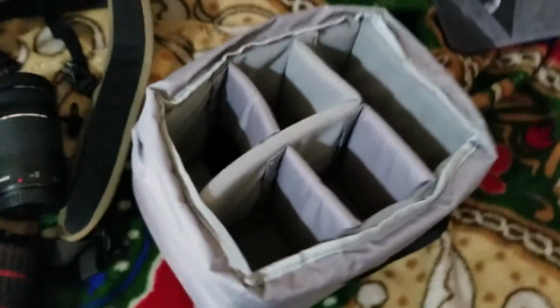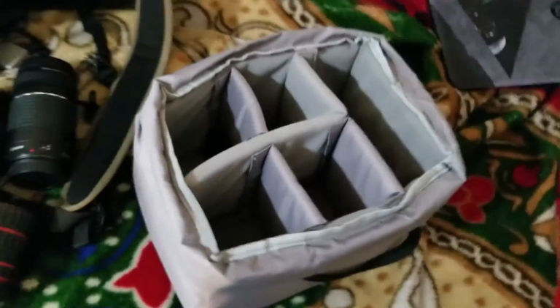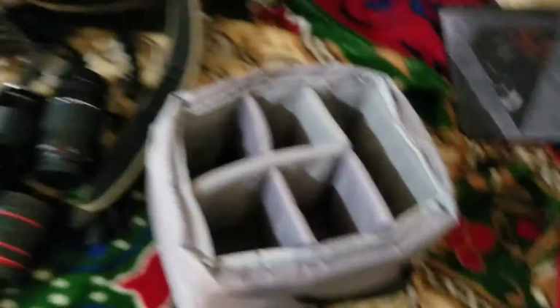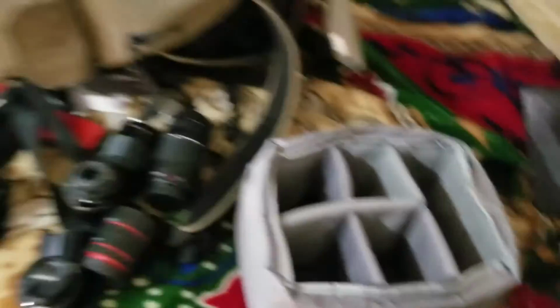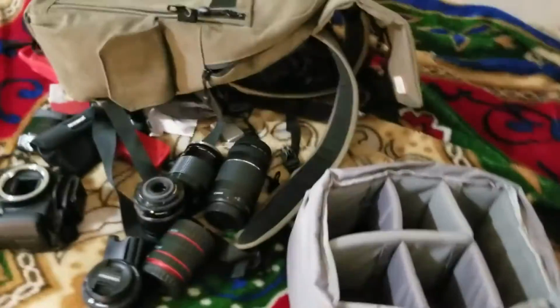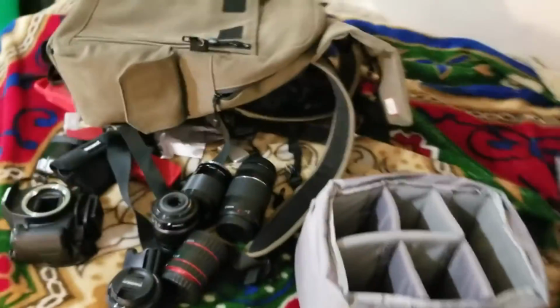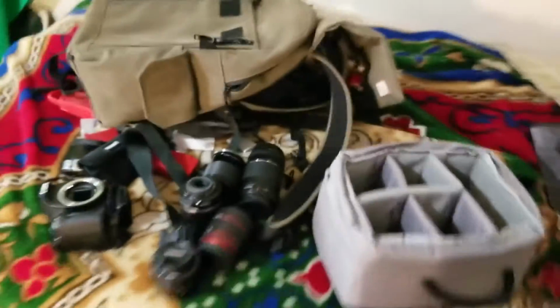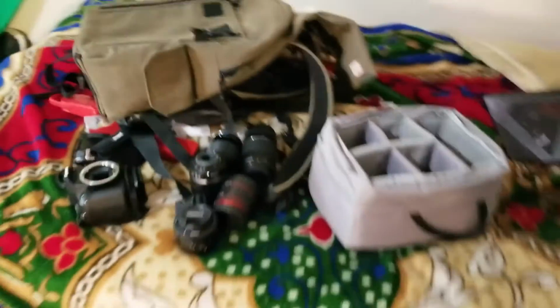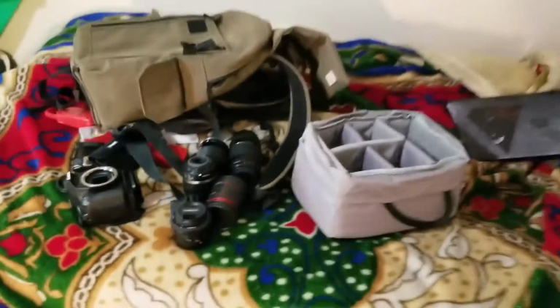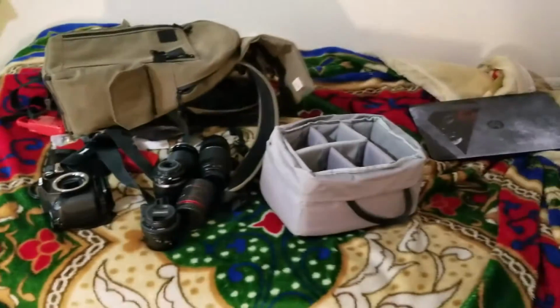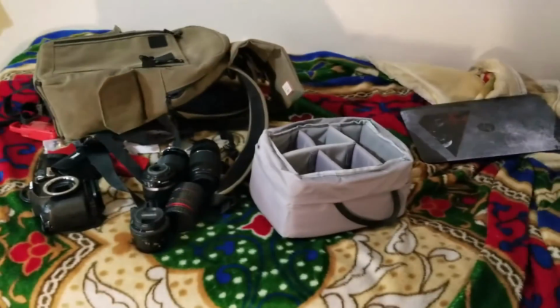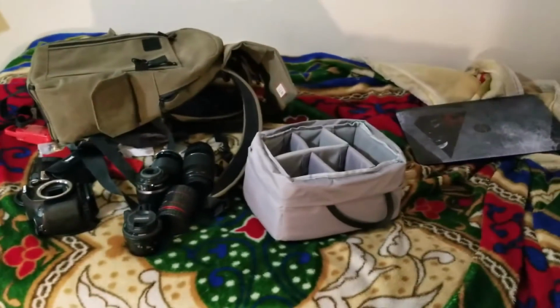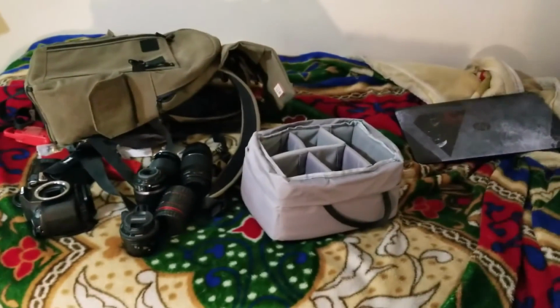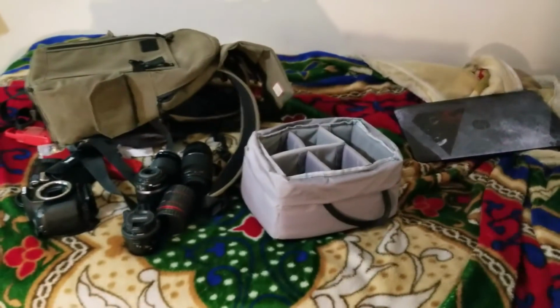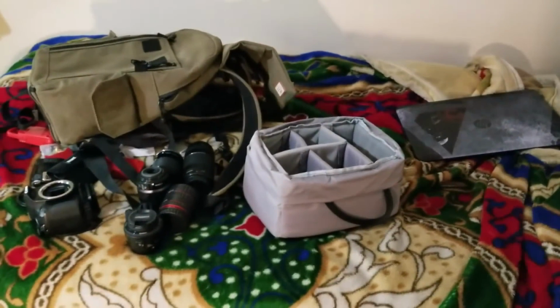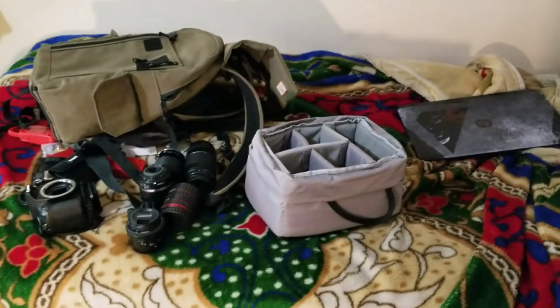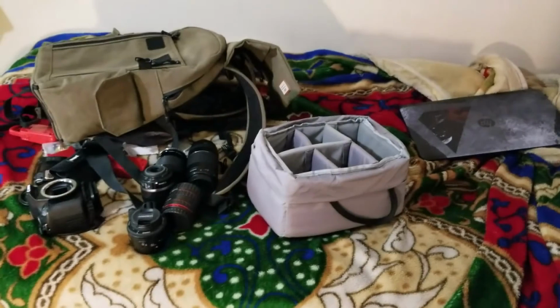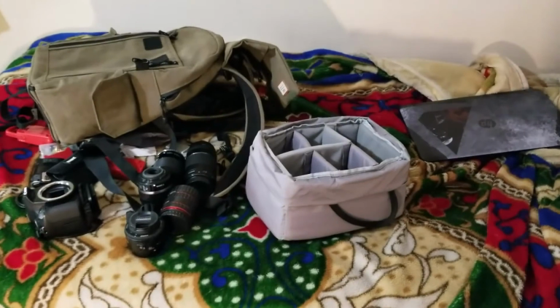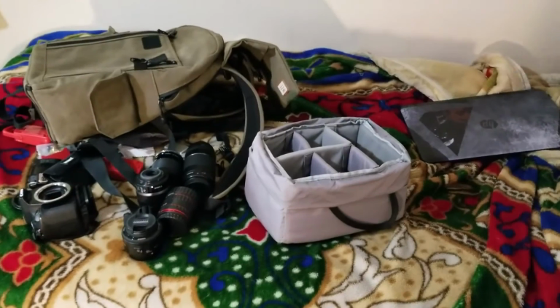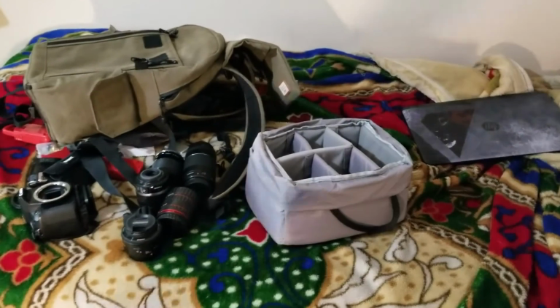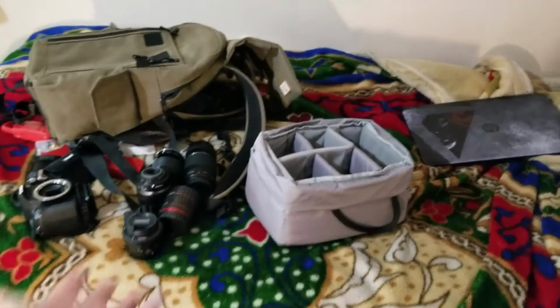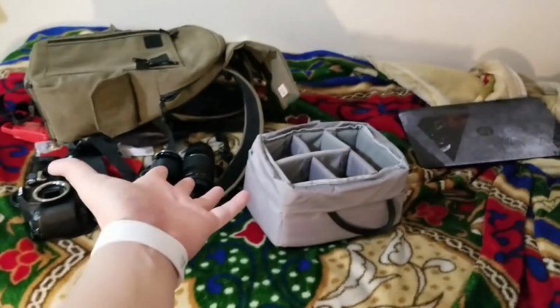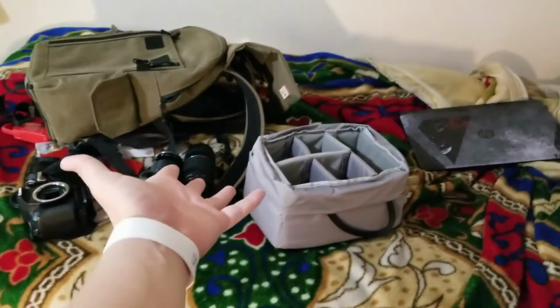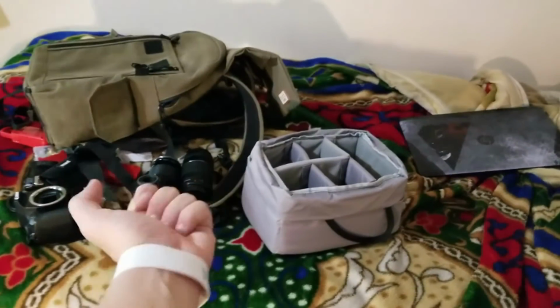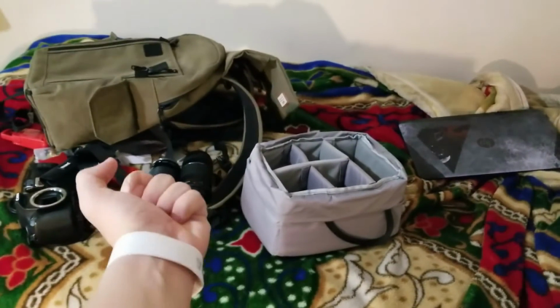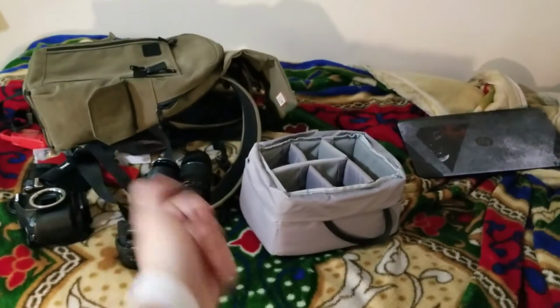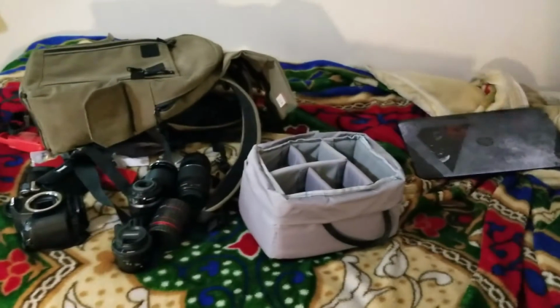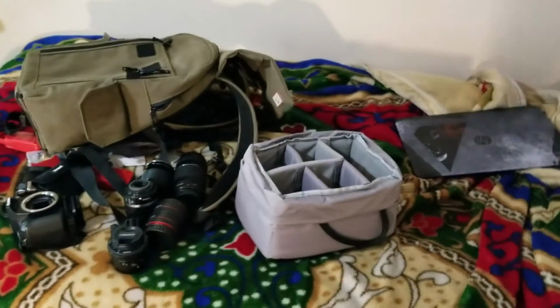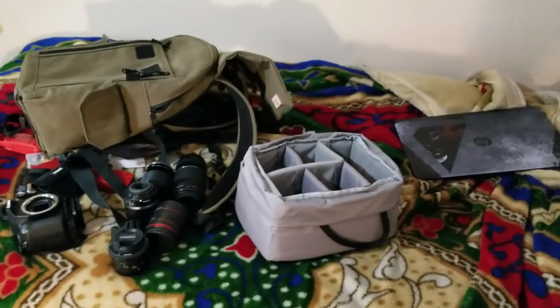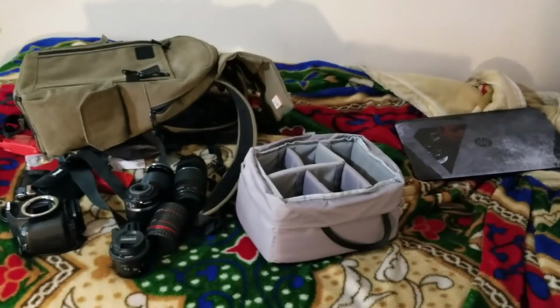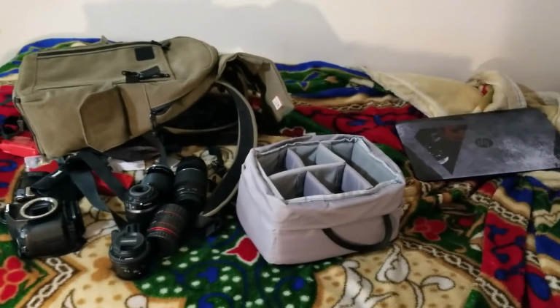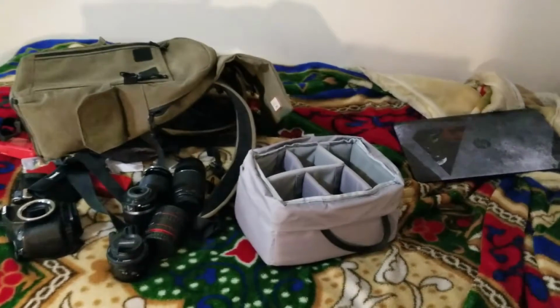Anyway, that concludes my what's in my camera bag video. Let's step back so you can see it all. If you like this video, please leave a like and subscribe. I'll see you in the next one. Peace.